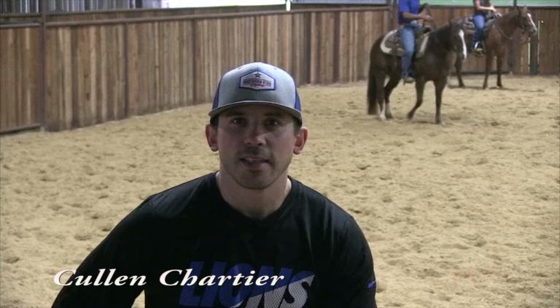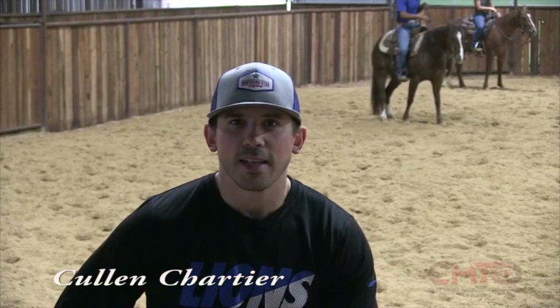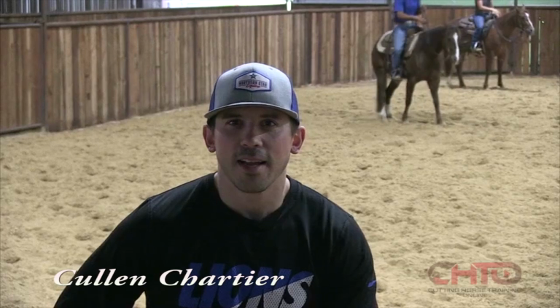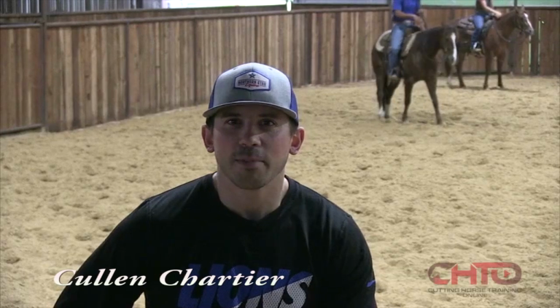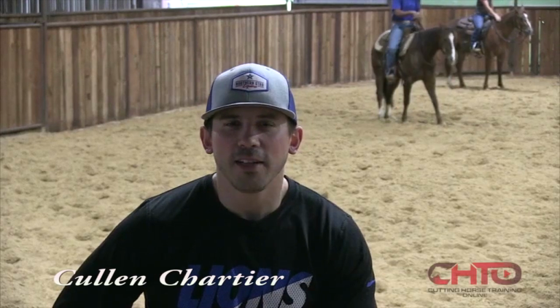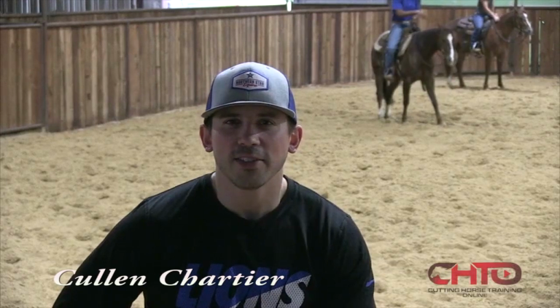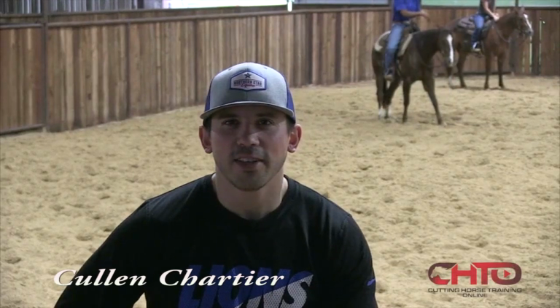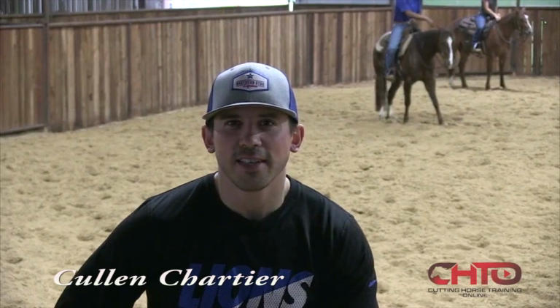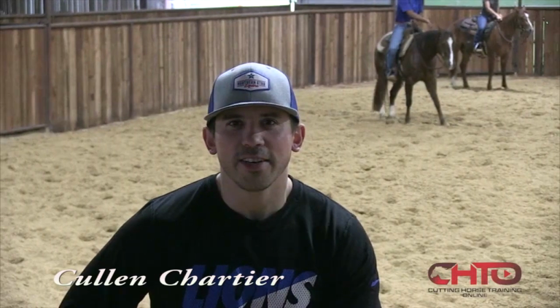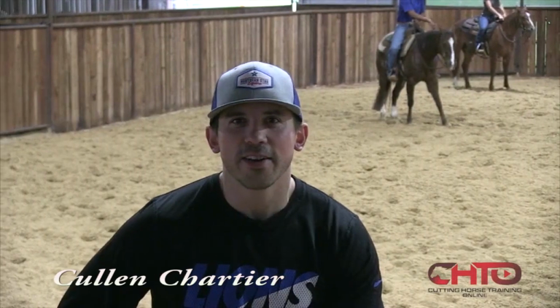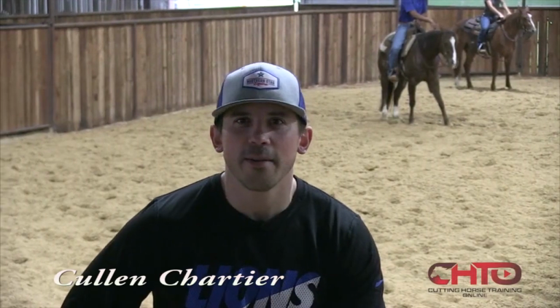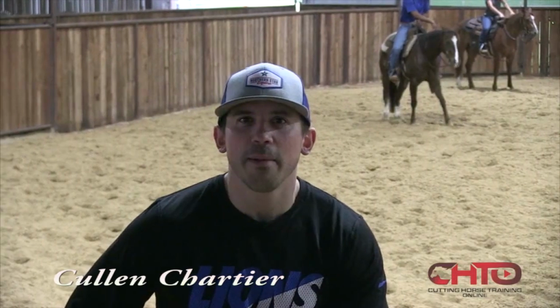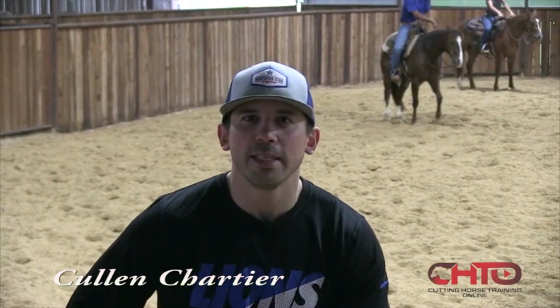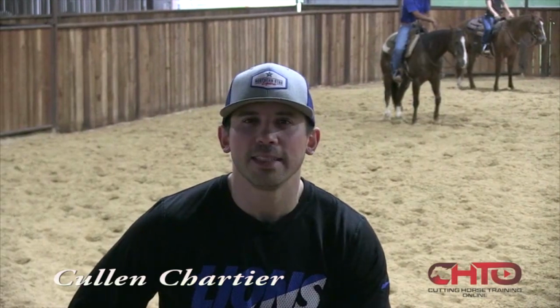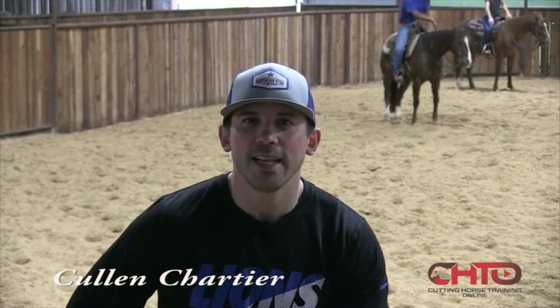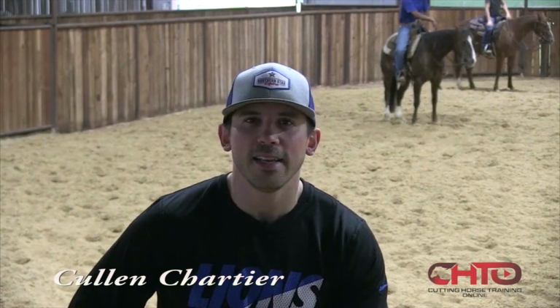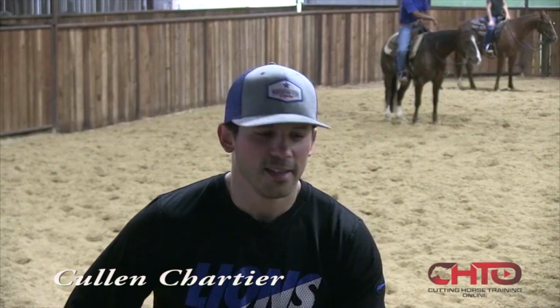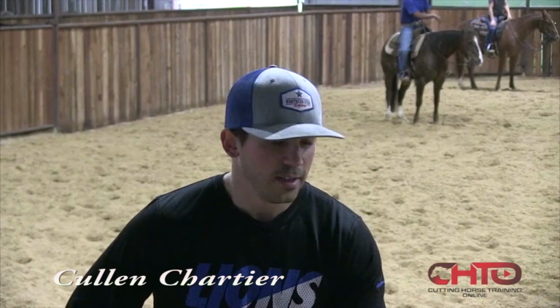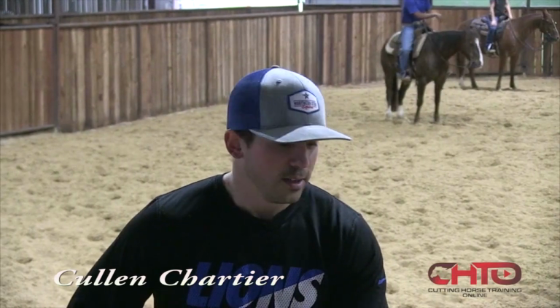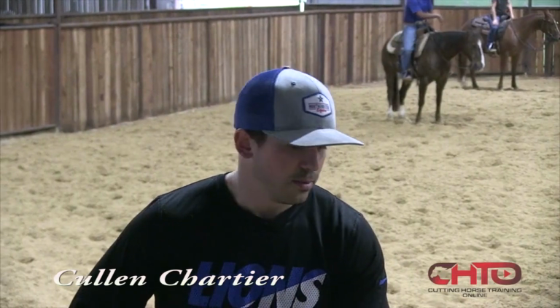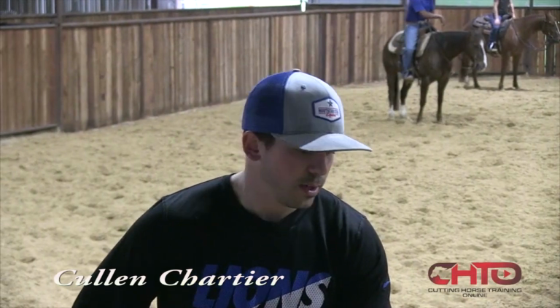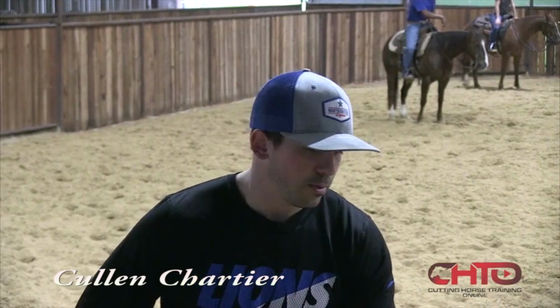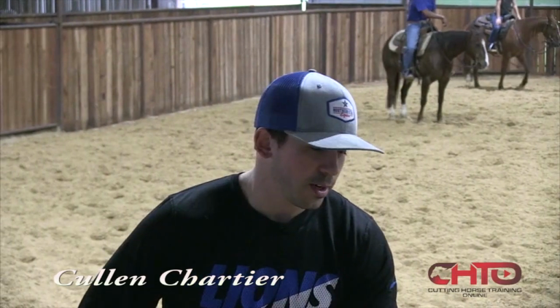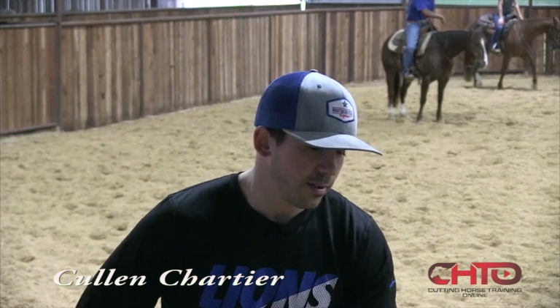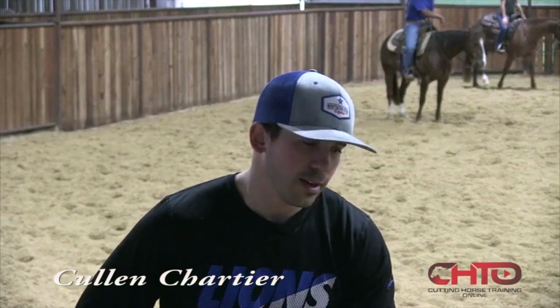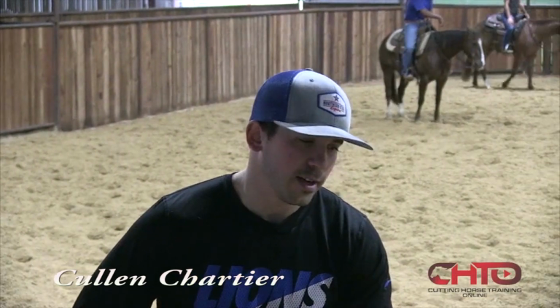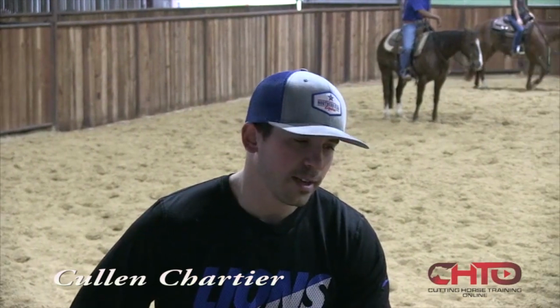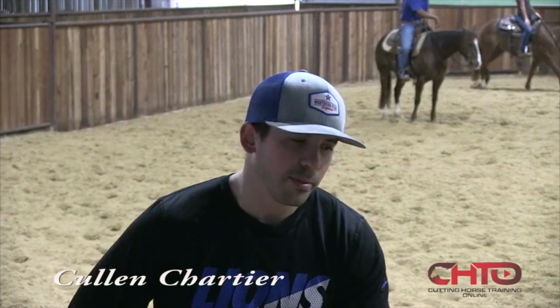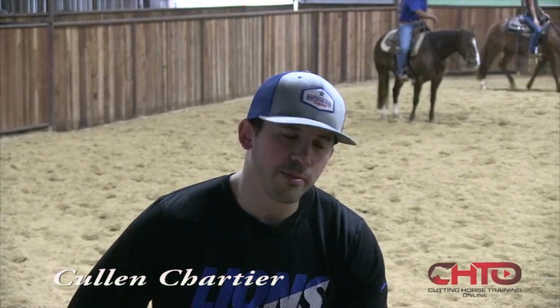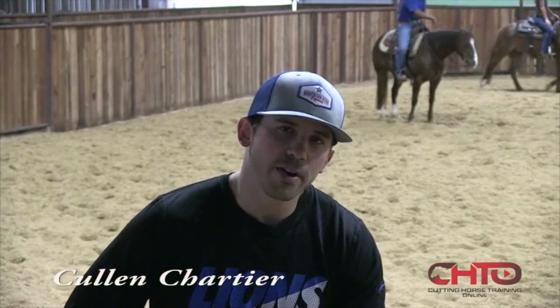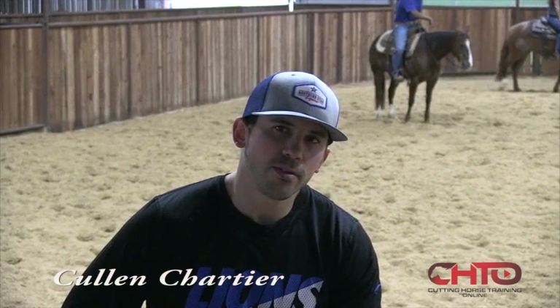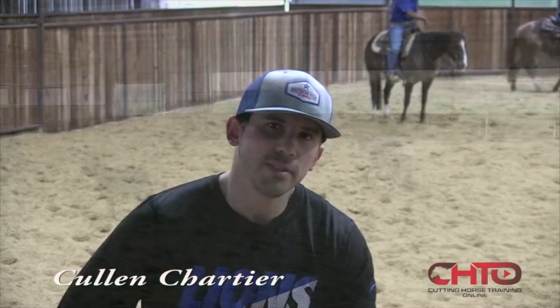I'm Cullen Chartier. You're here at my place today. We're gonna work a couple three-year-olds.